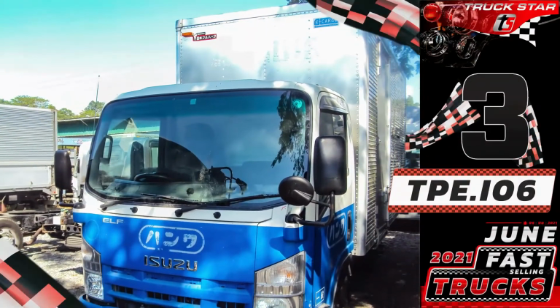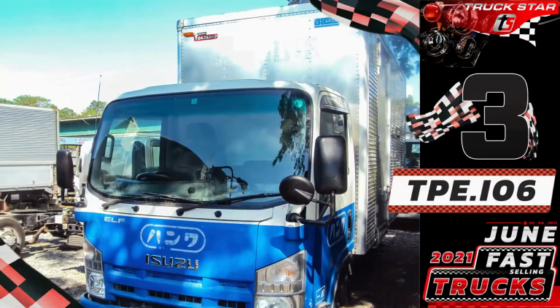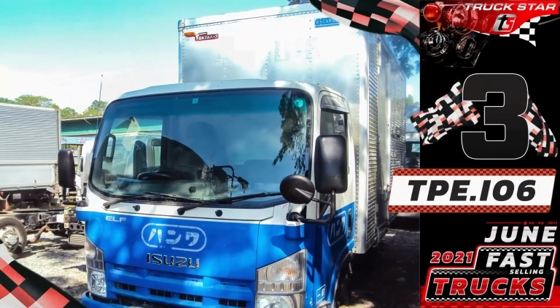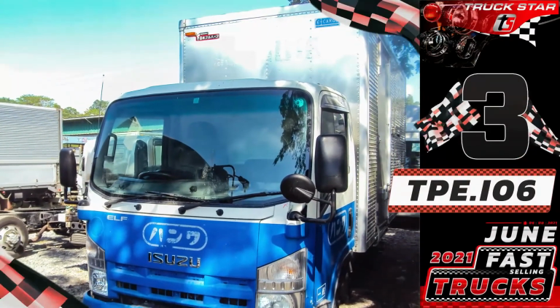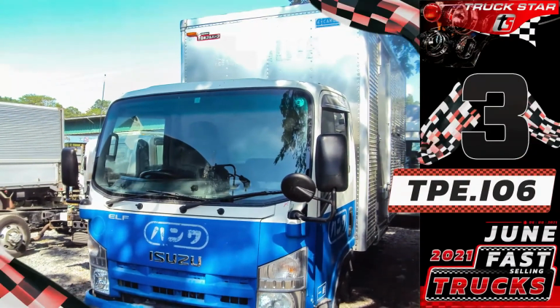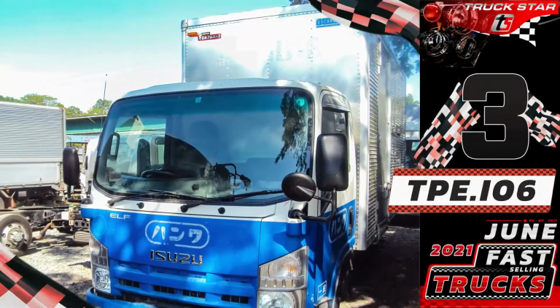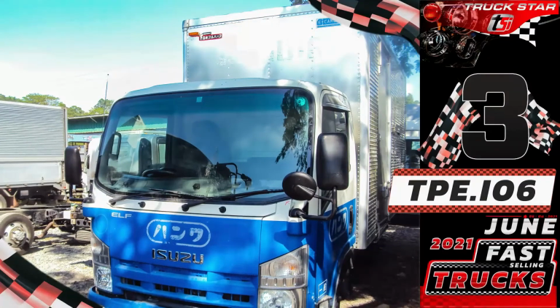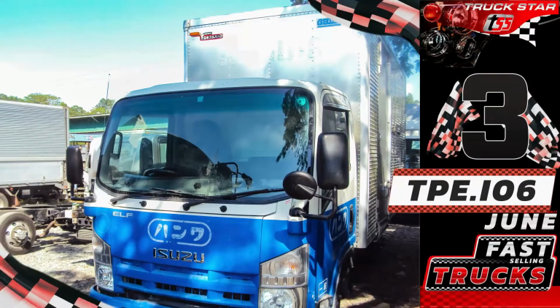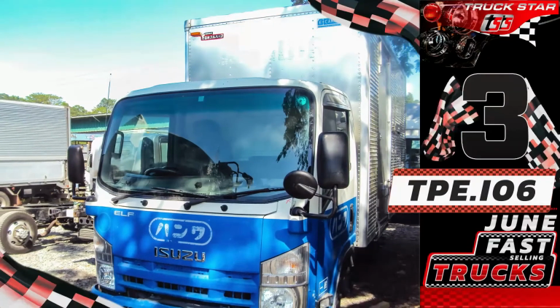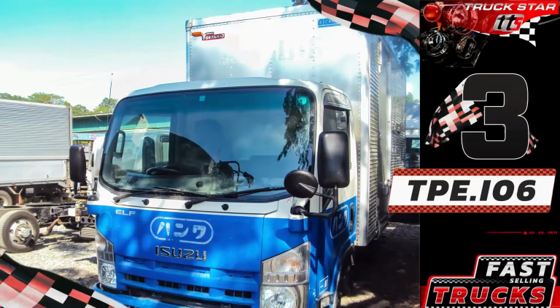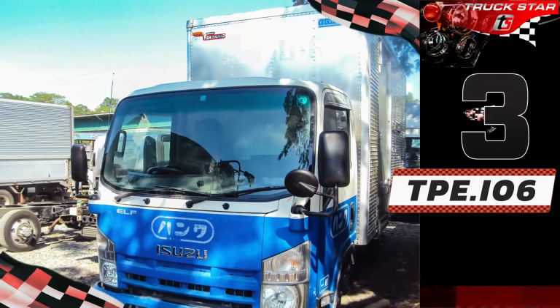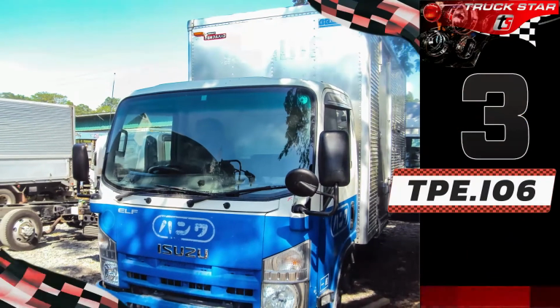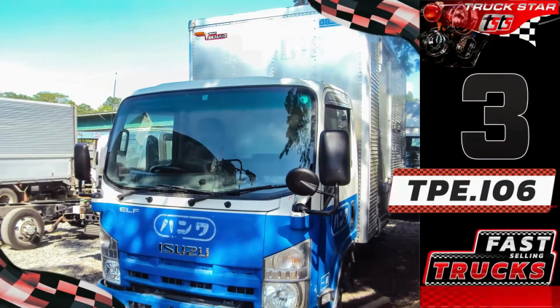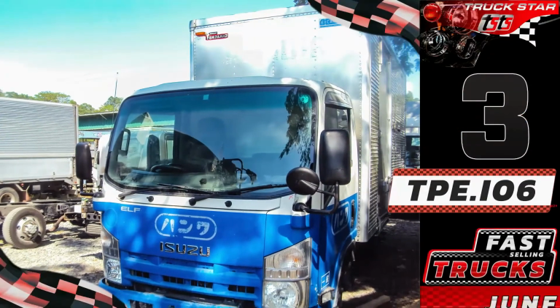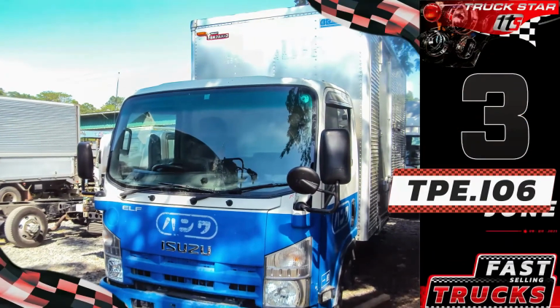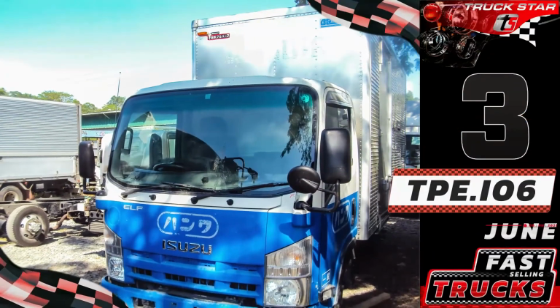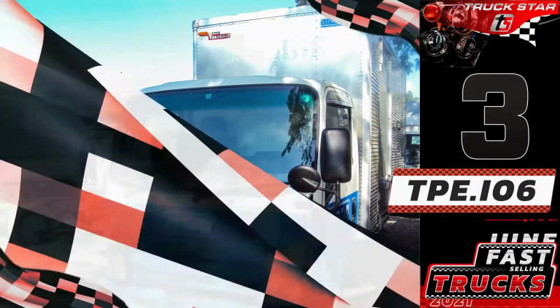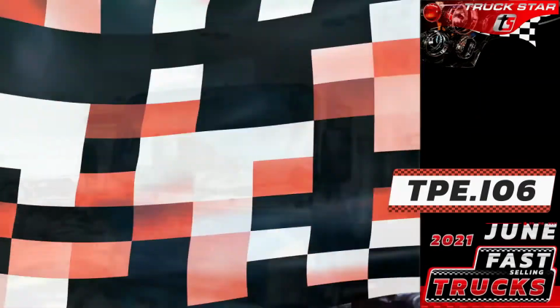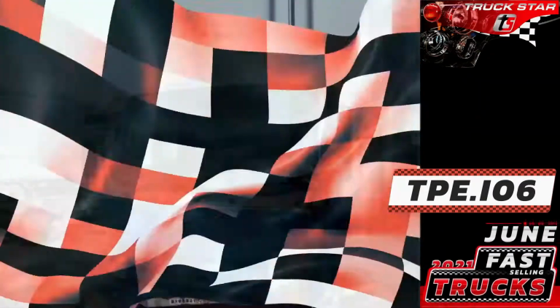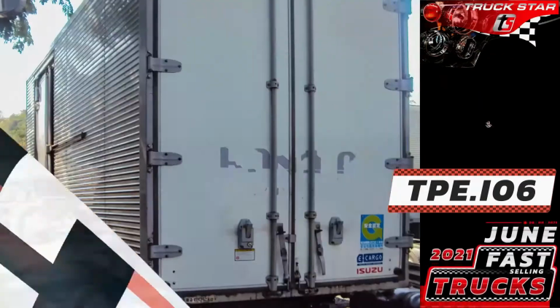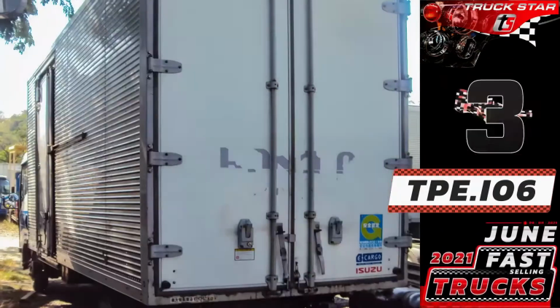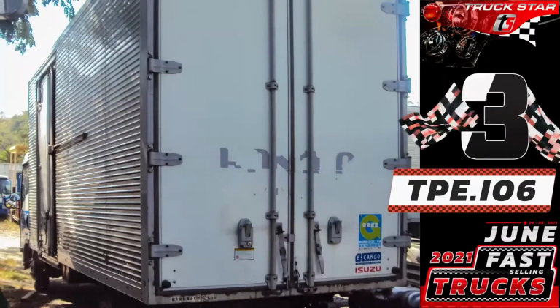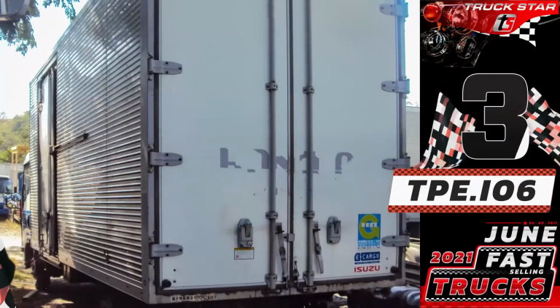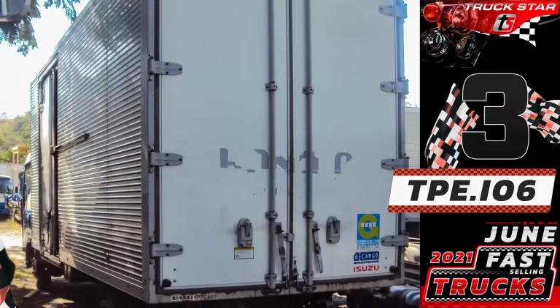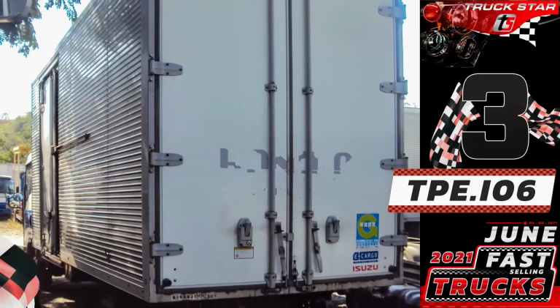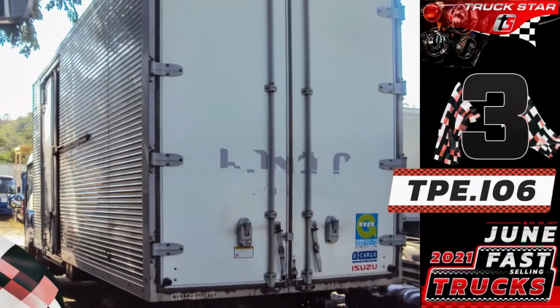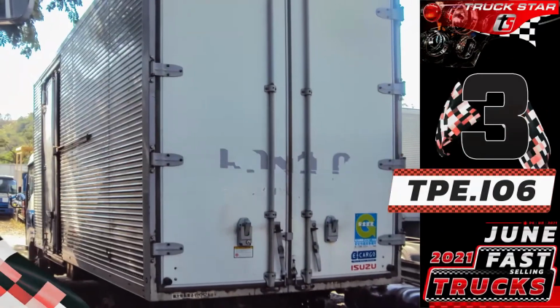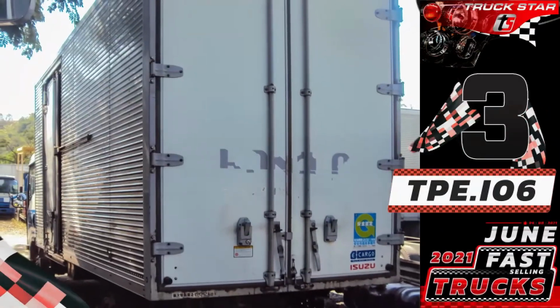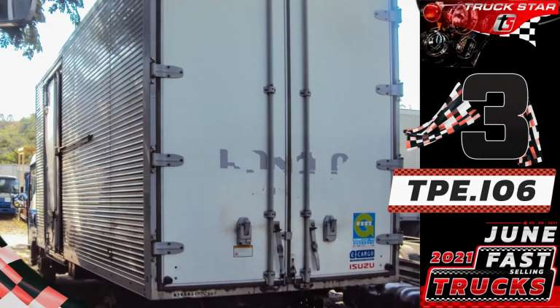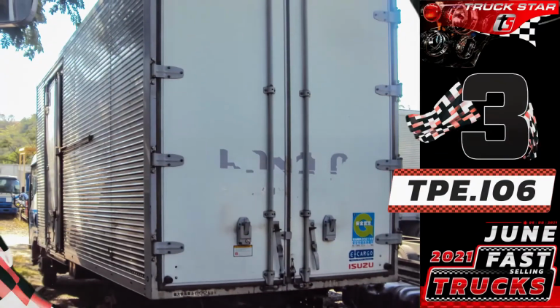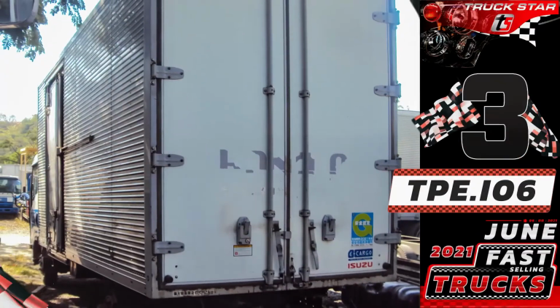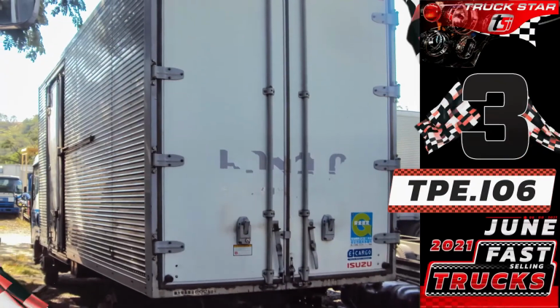Six wheels, 2021 year model, on ORCR, five holes, and with manual transmission.